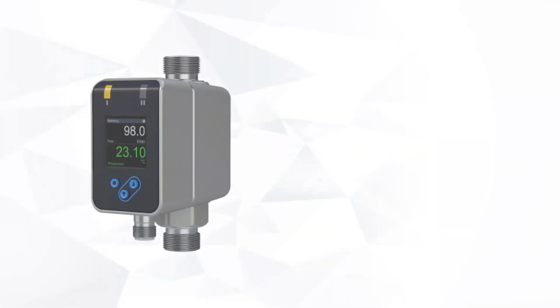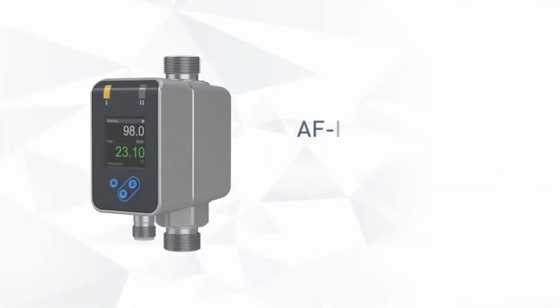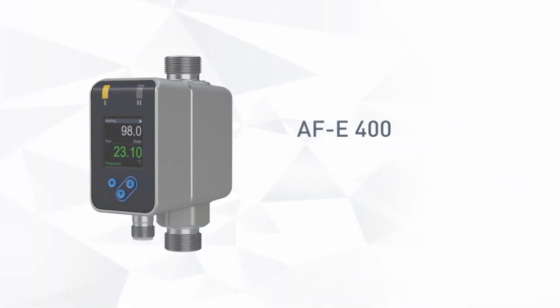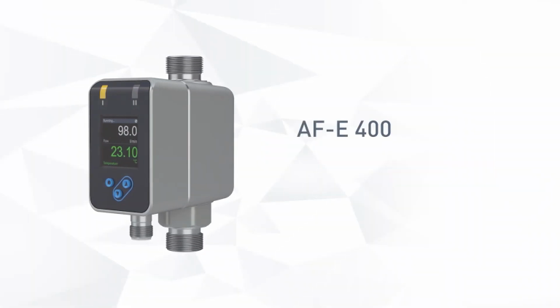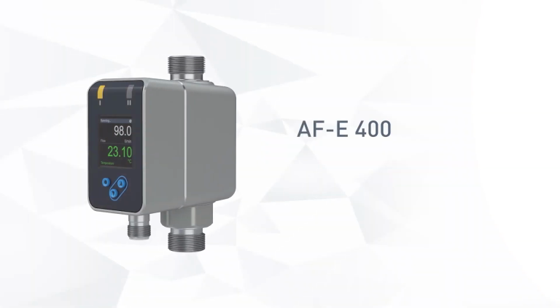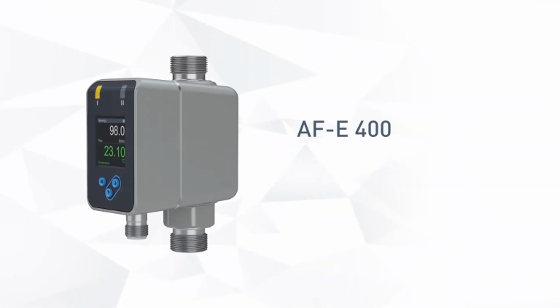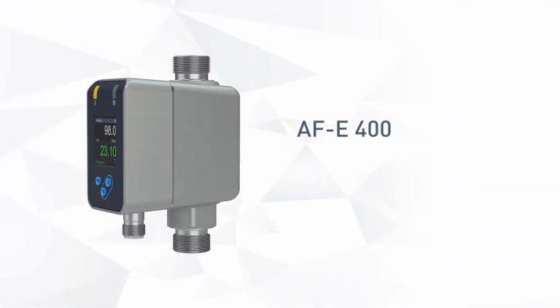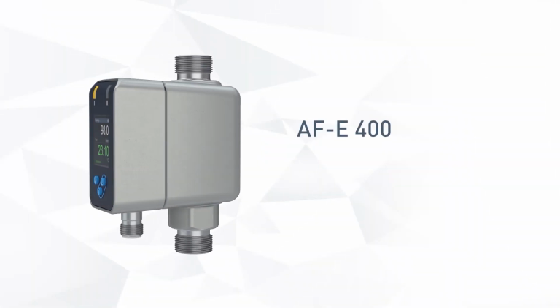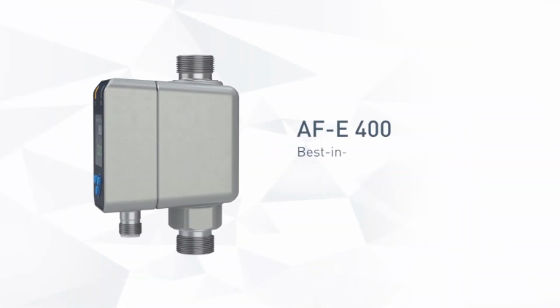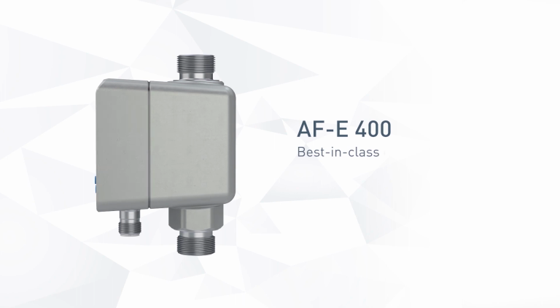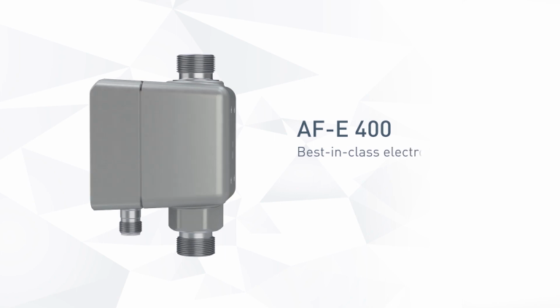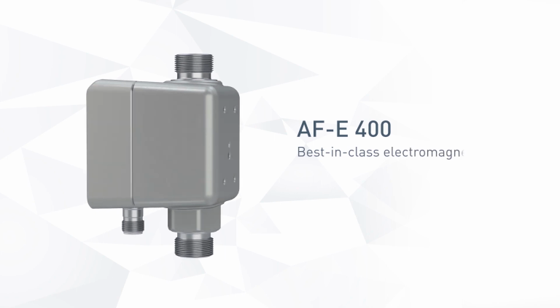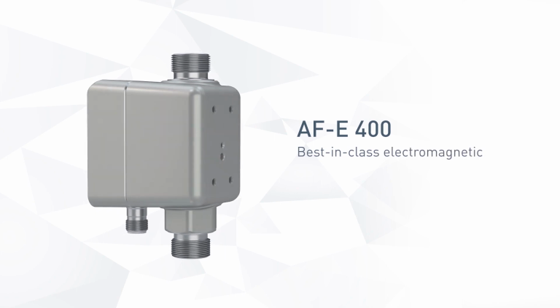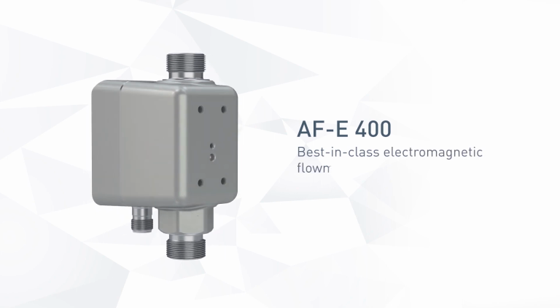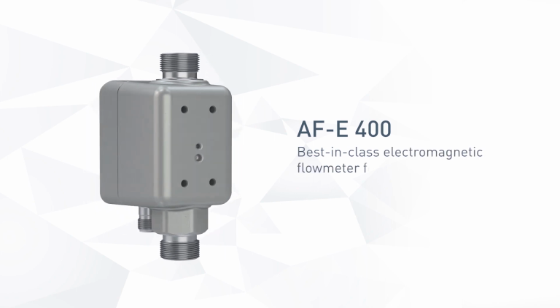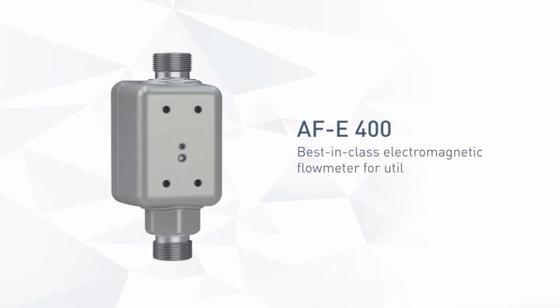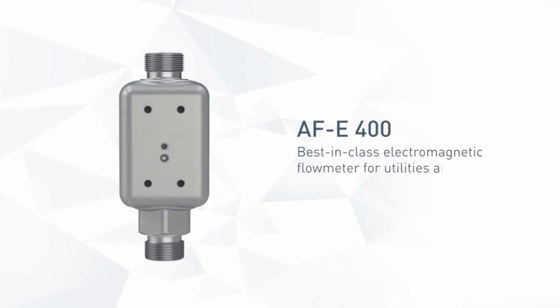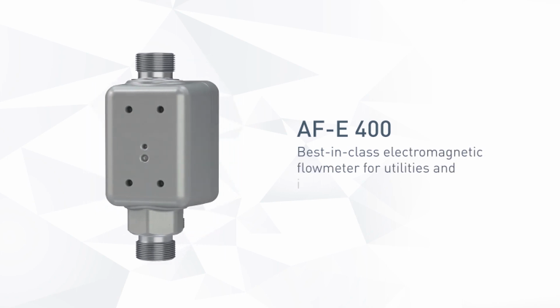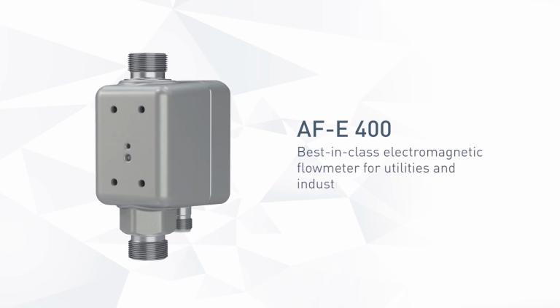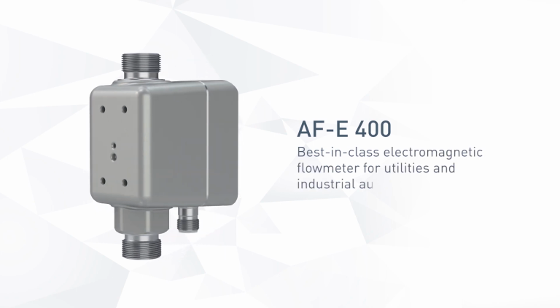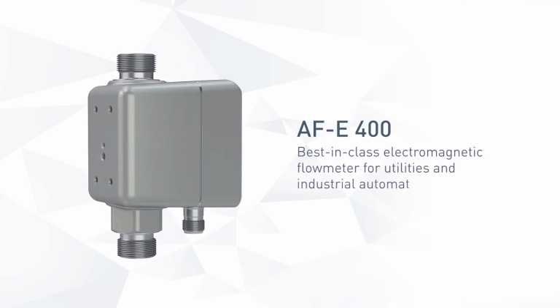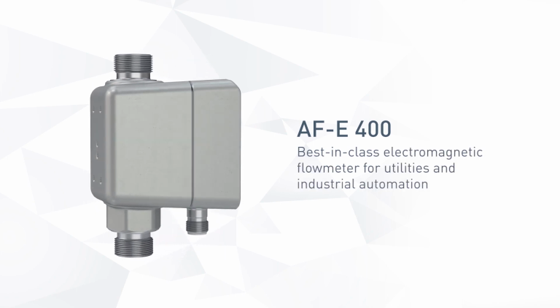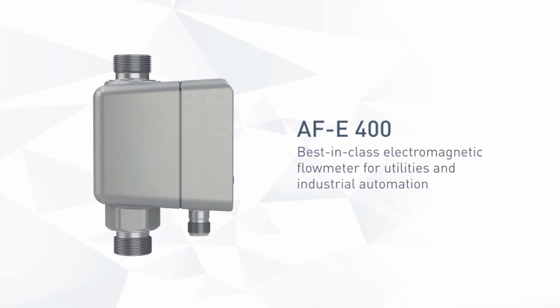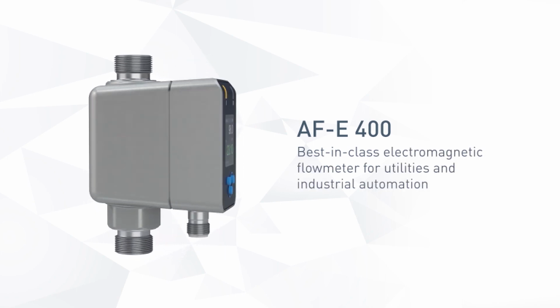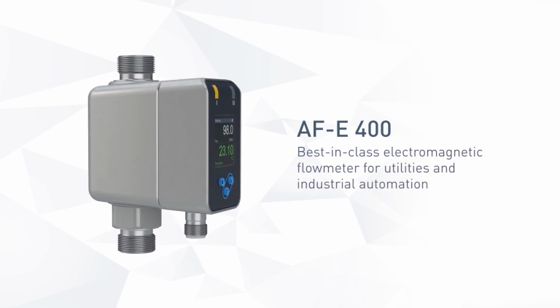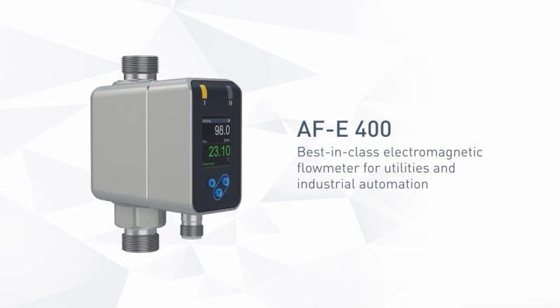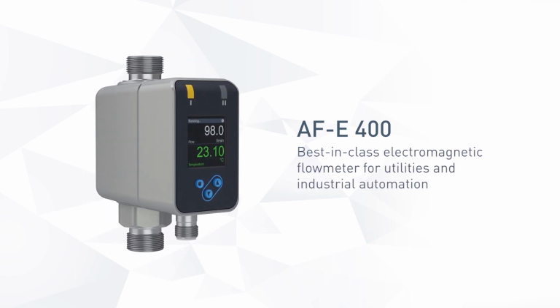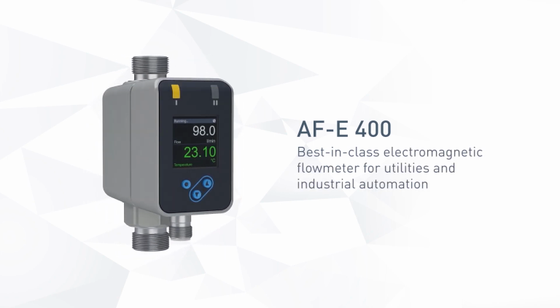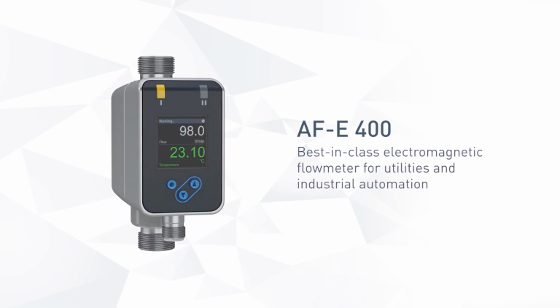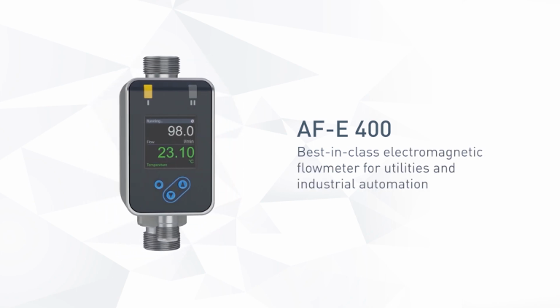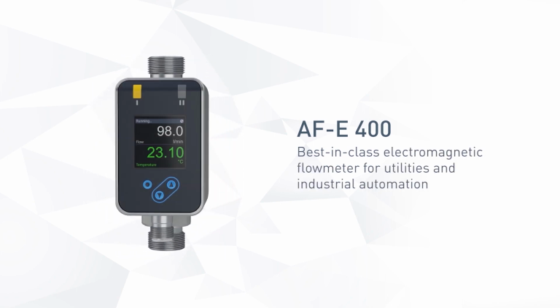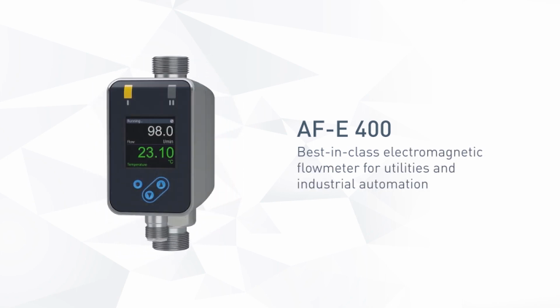AFE-400 — the best-in-class electromagnetic flow meter for utilities and industrial automation.